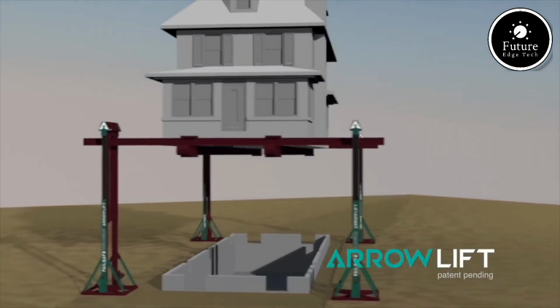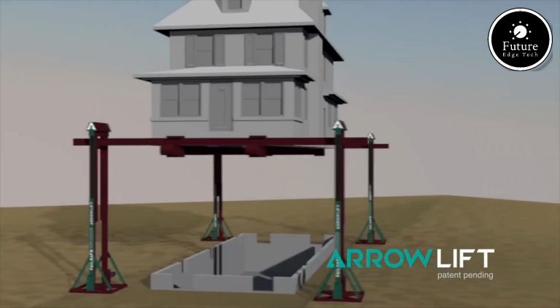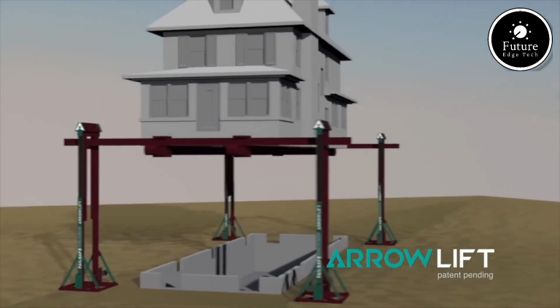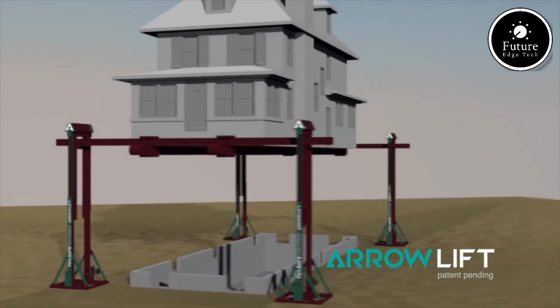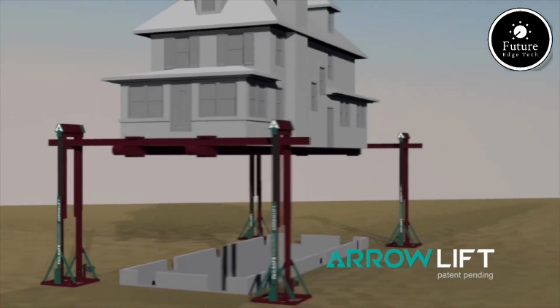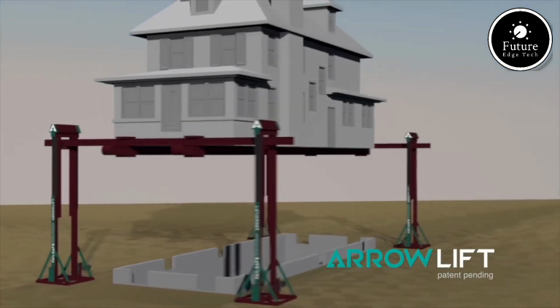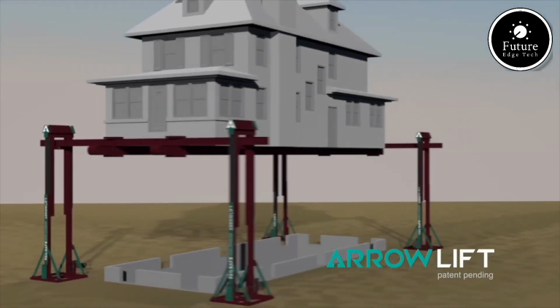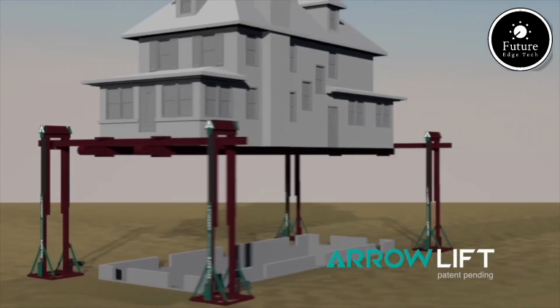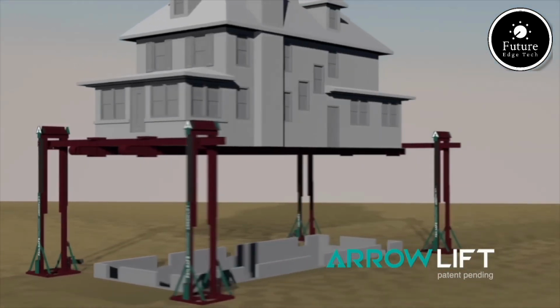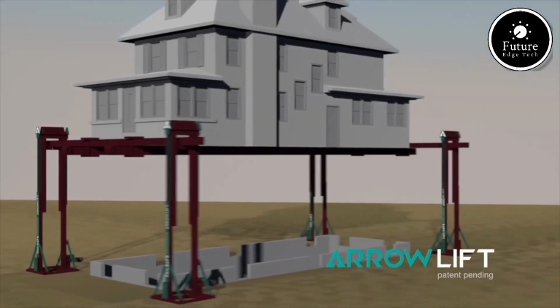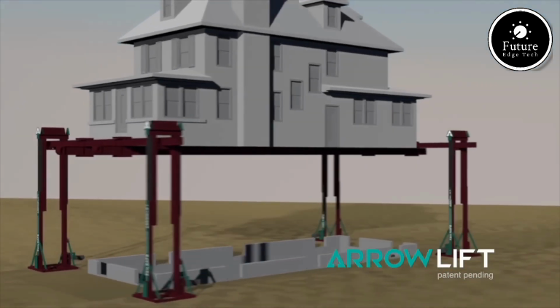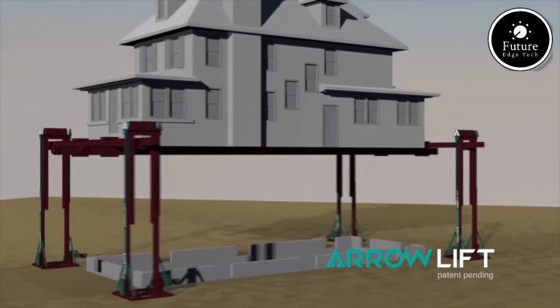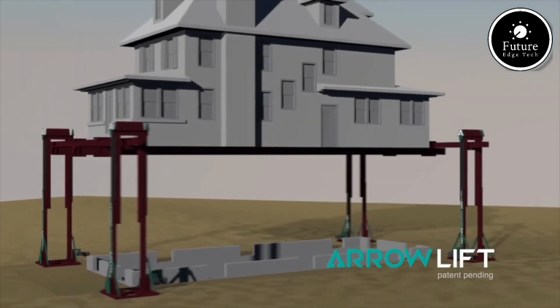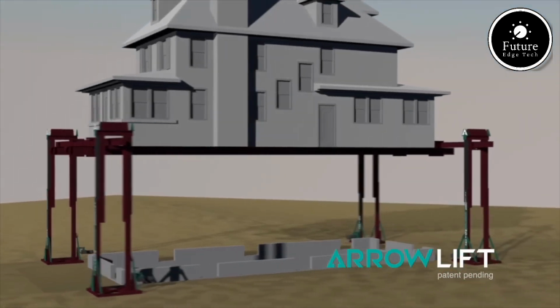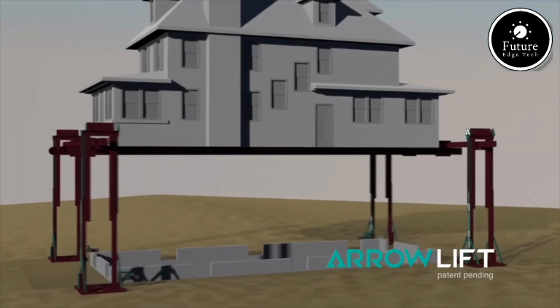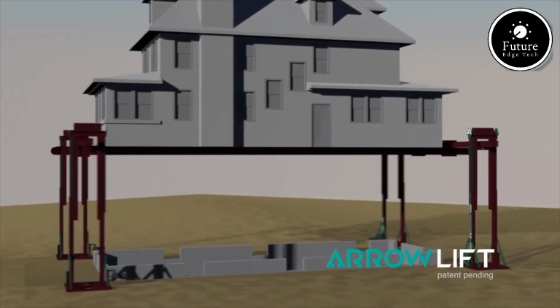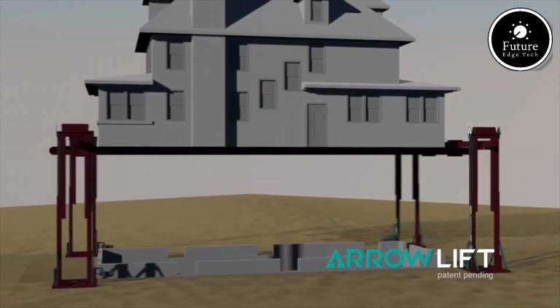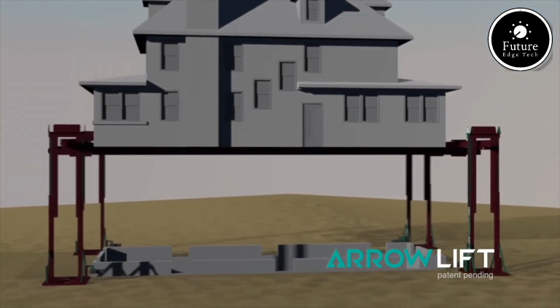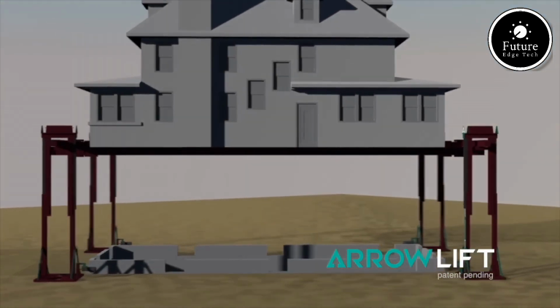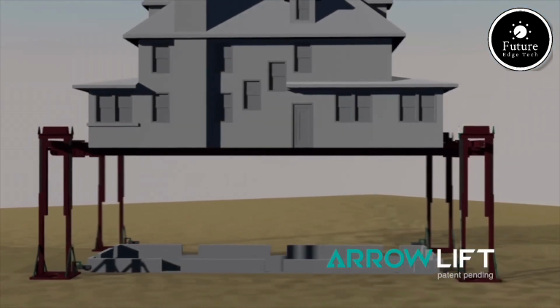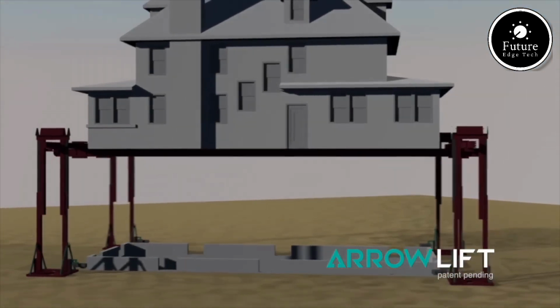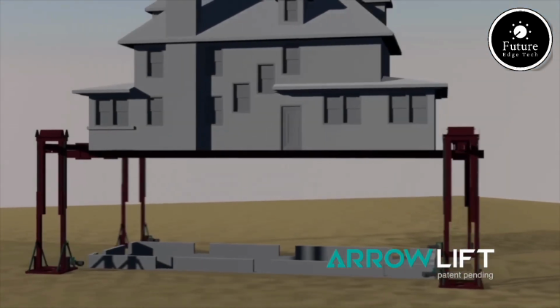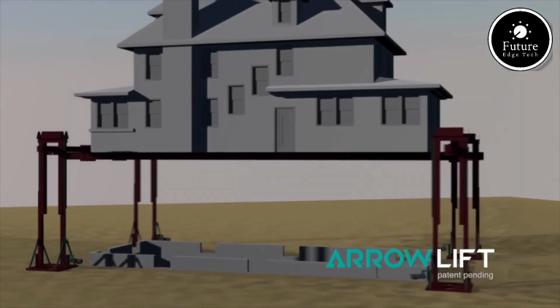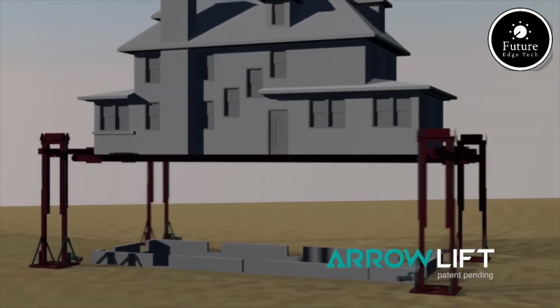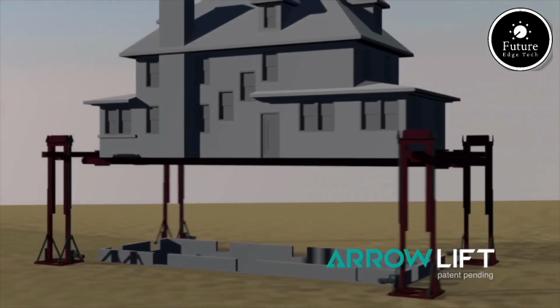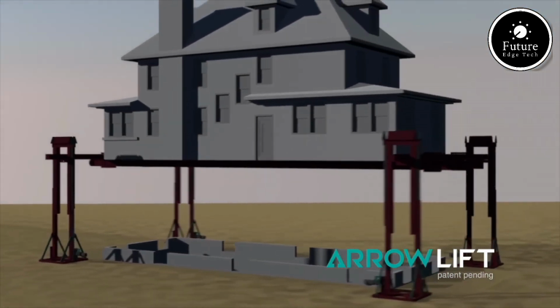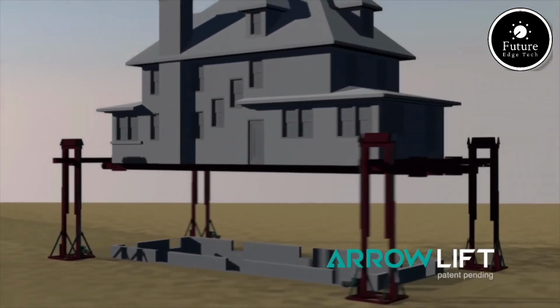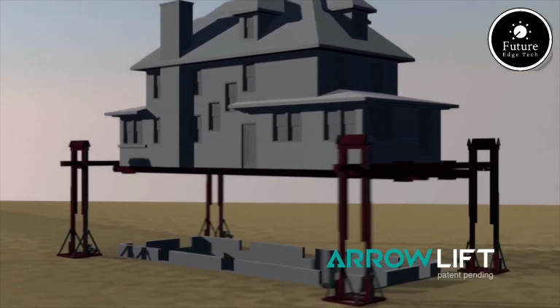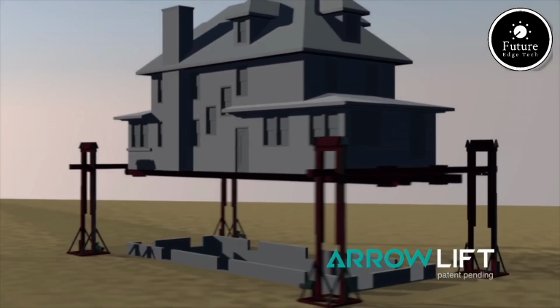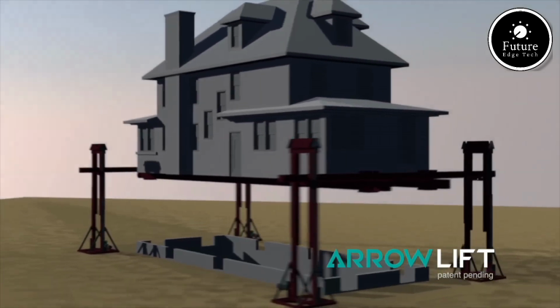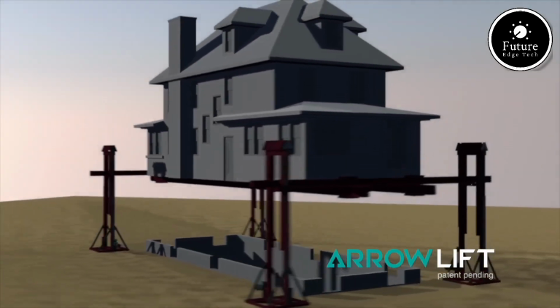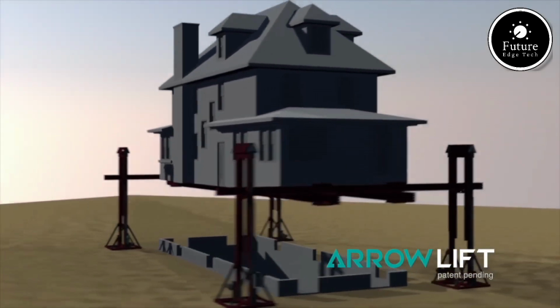Experience the future of structural lifting with AeroLift, where precision meets innovation.